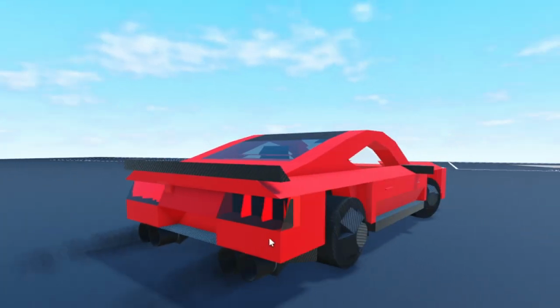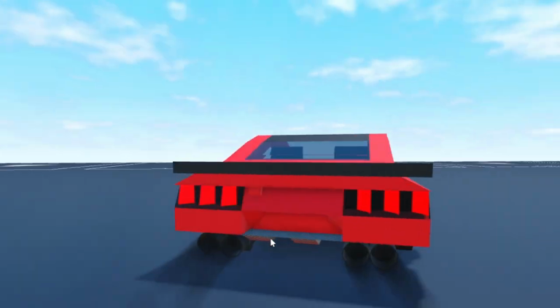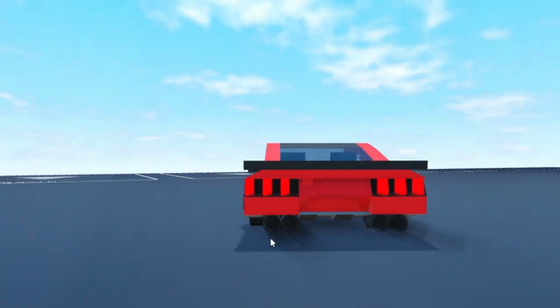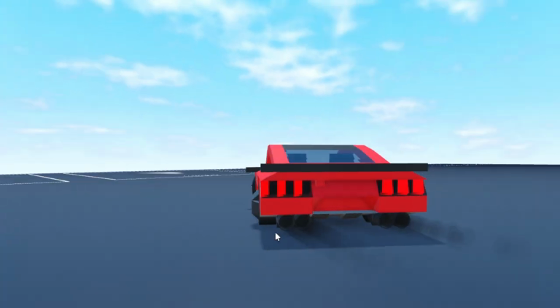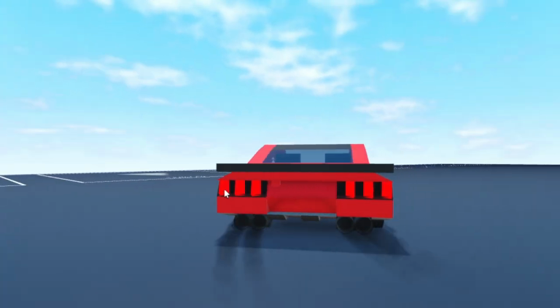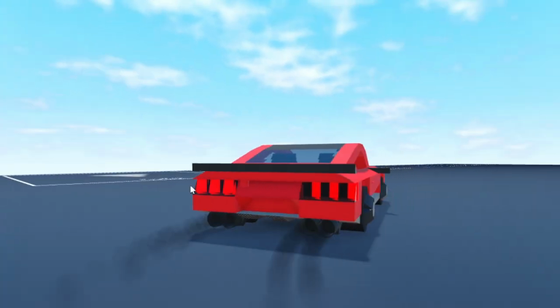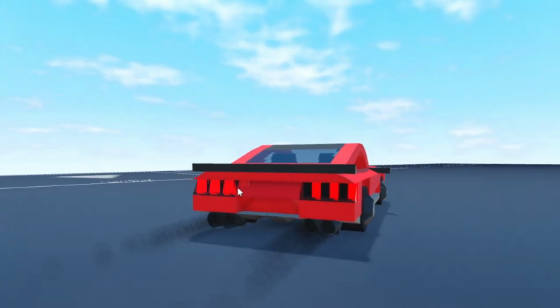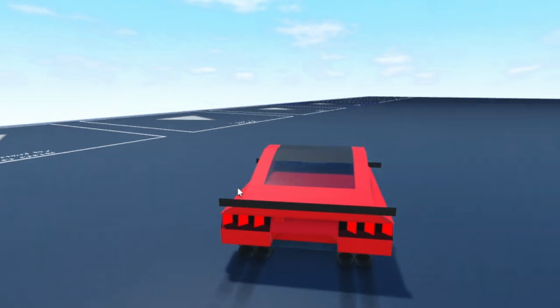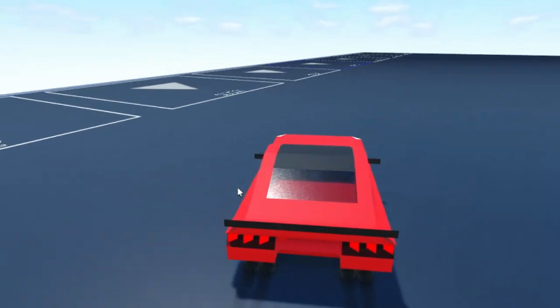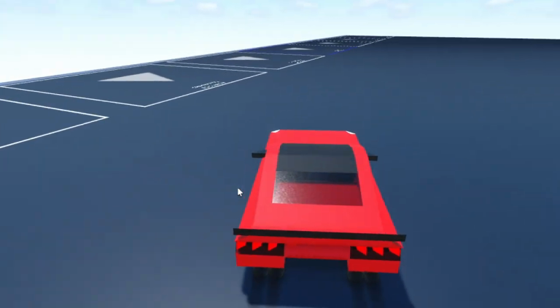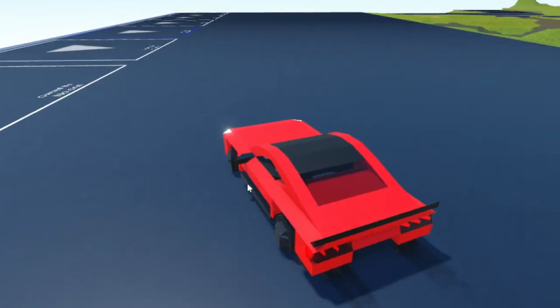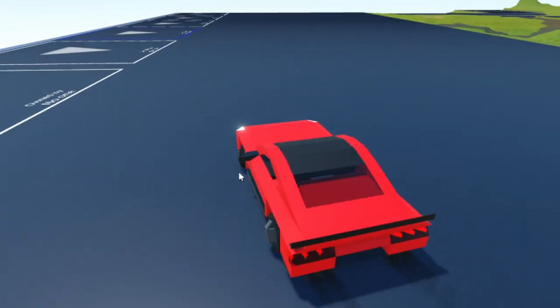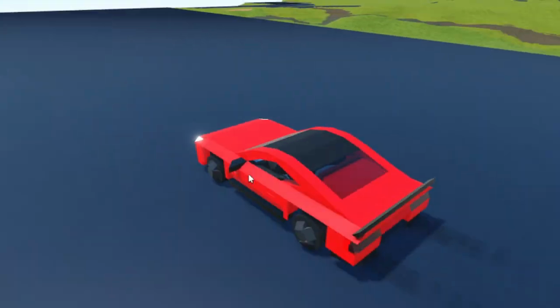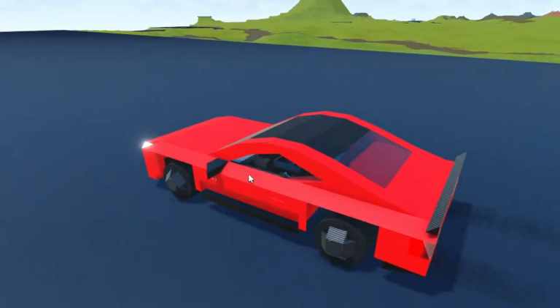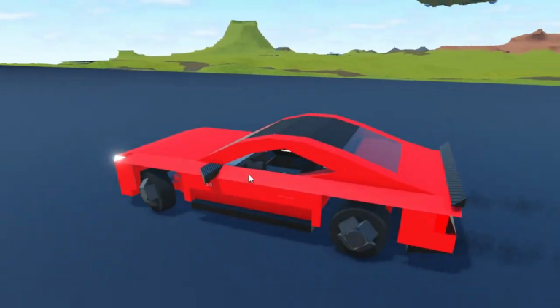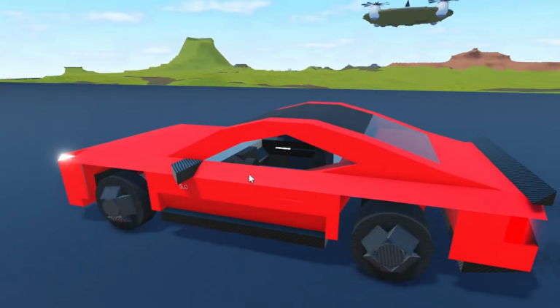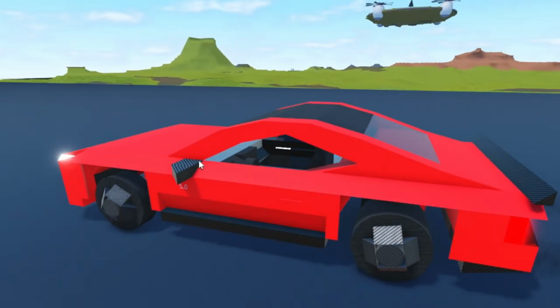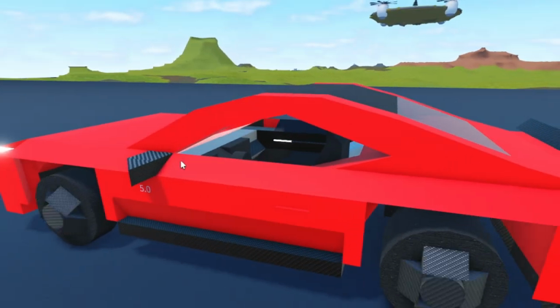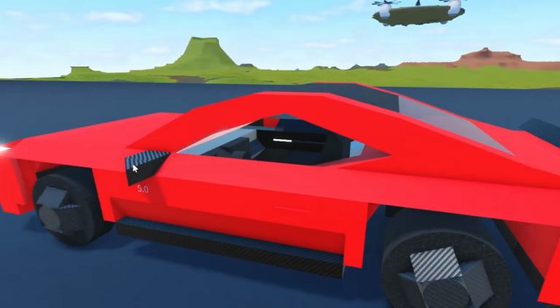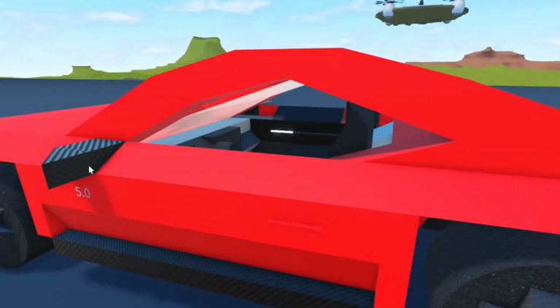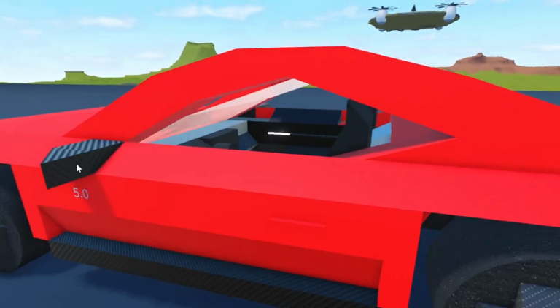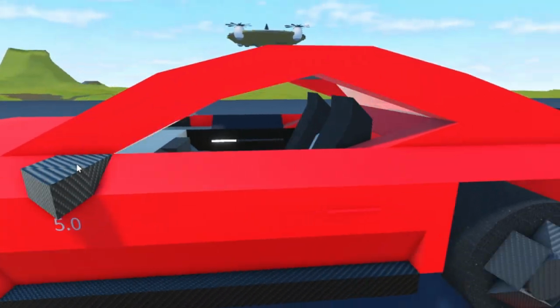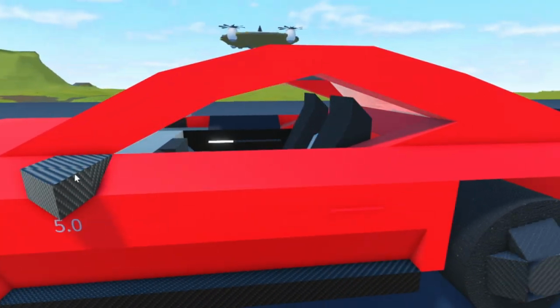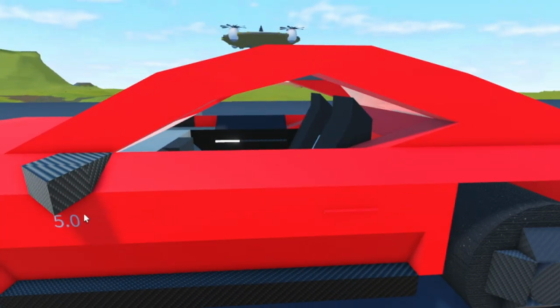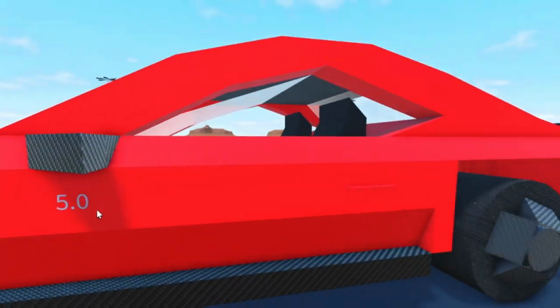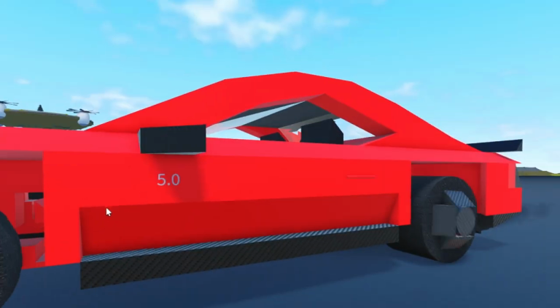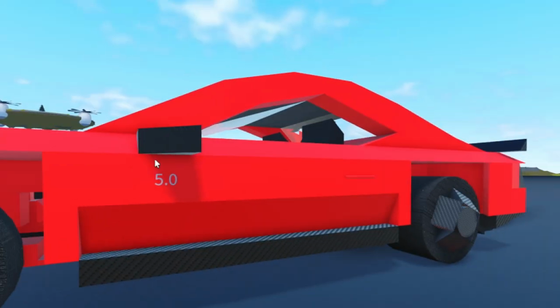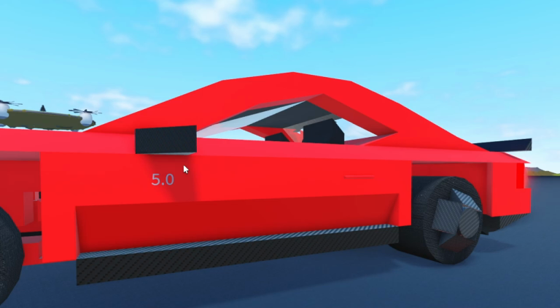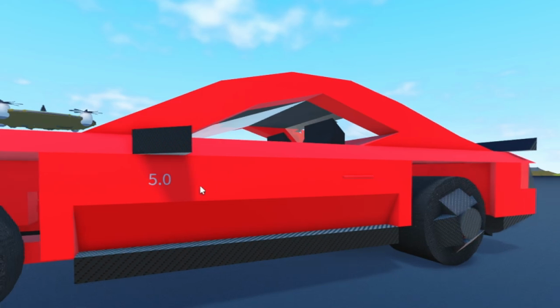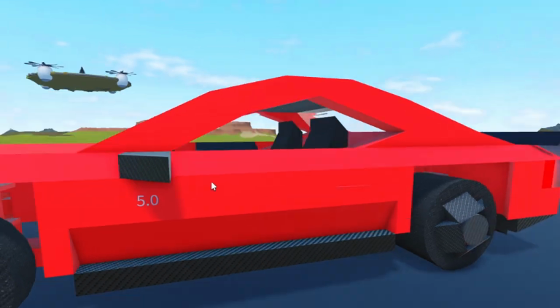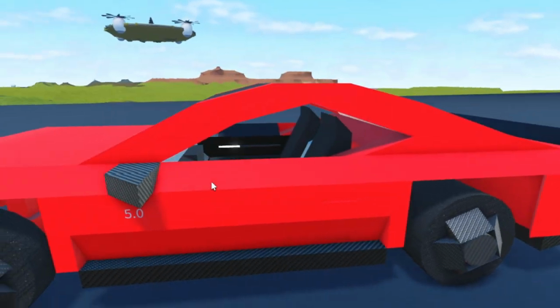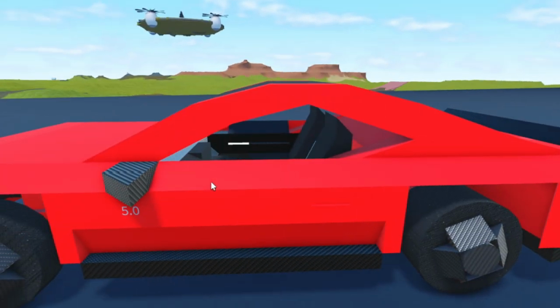We have the standard three-bar tail lights in the back along with some carbon fiber mirrors and the 5.0 badge for the engine.